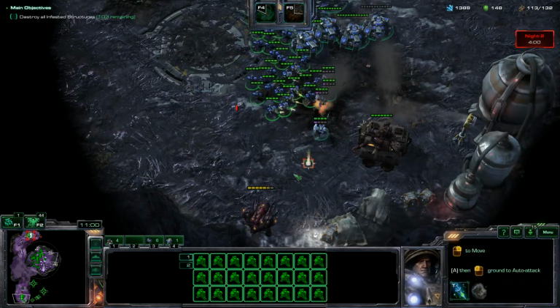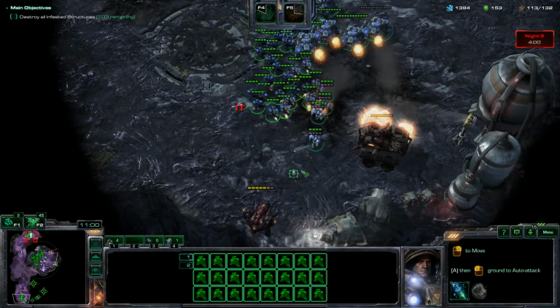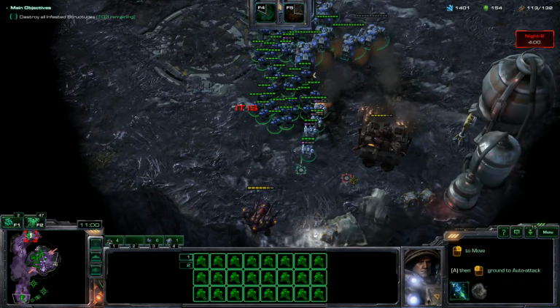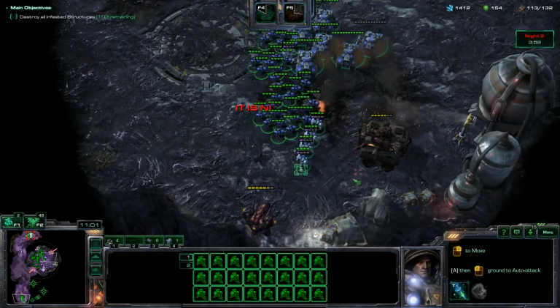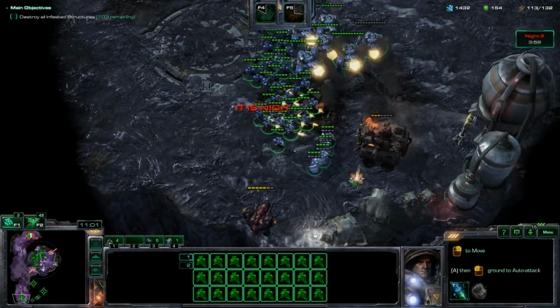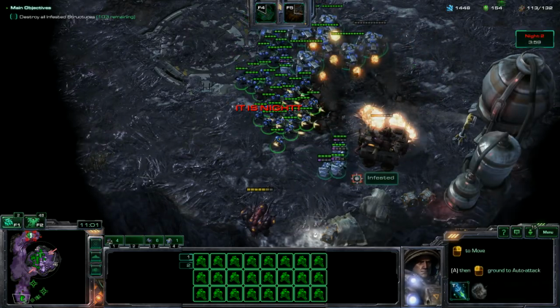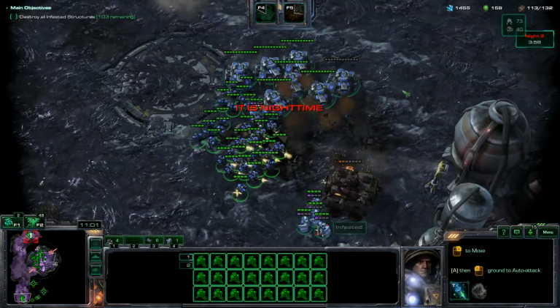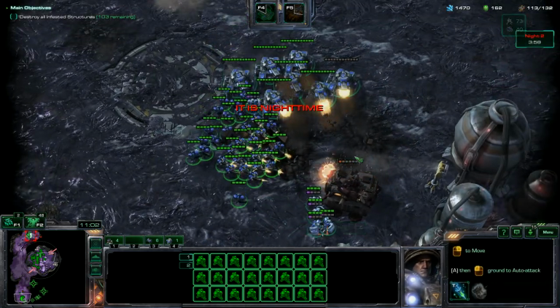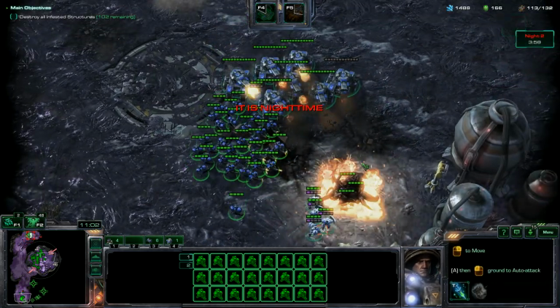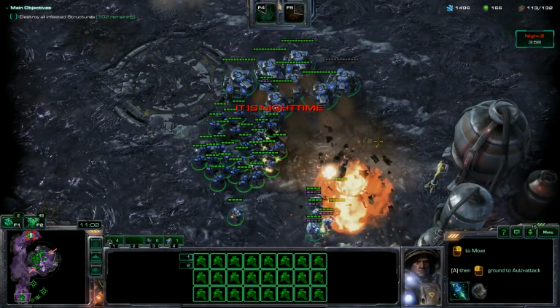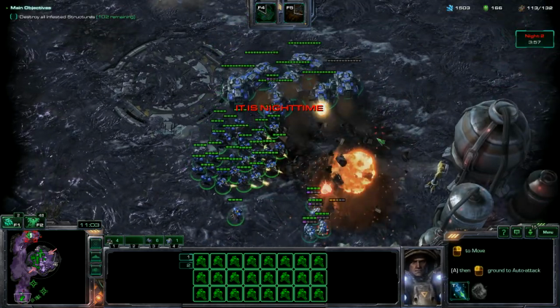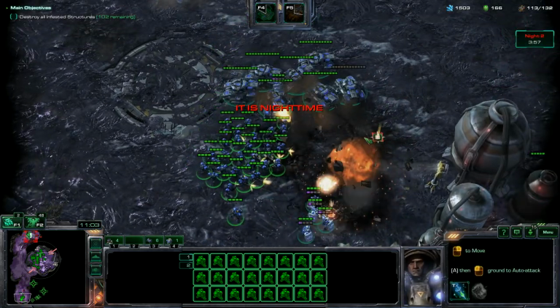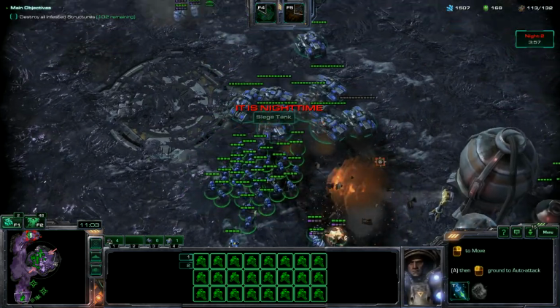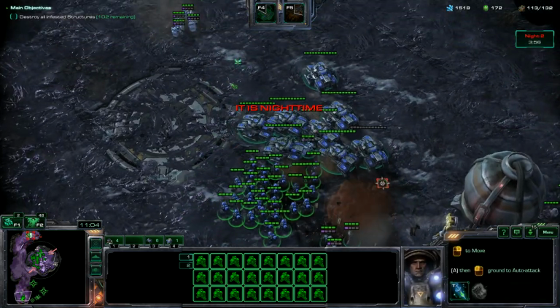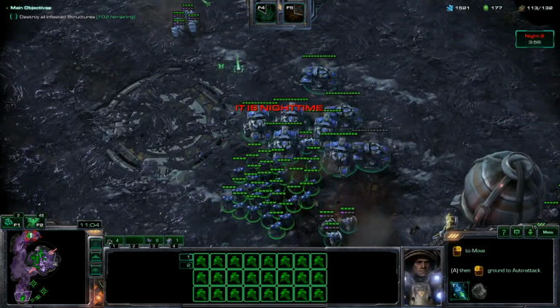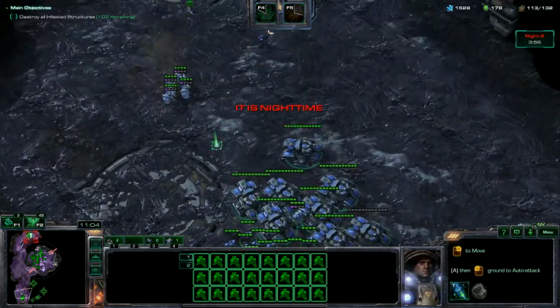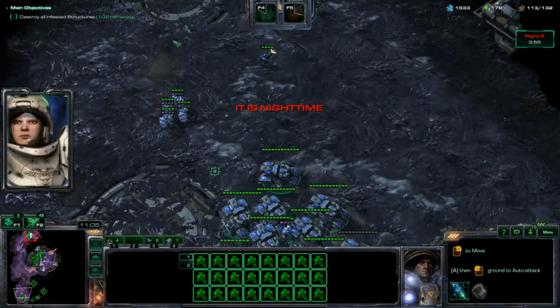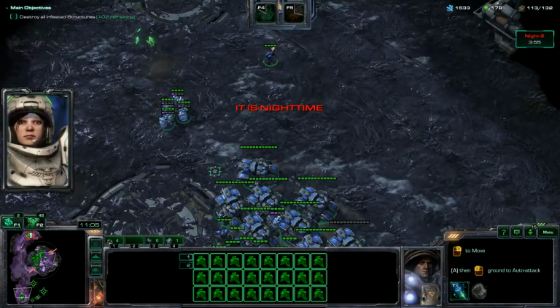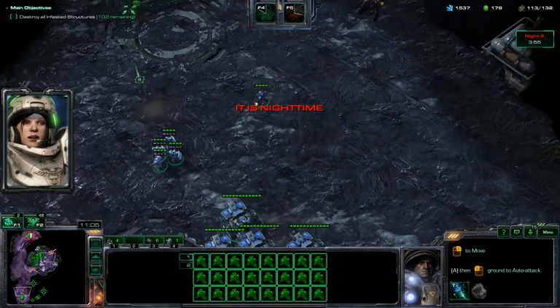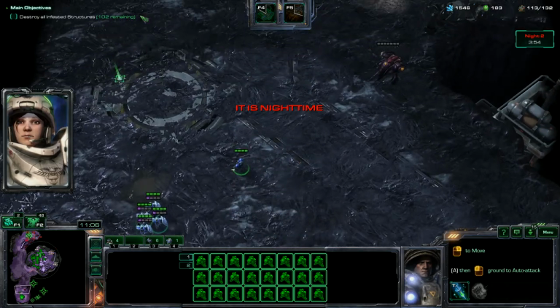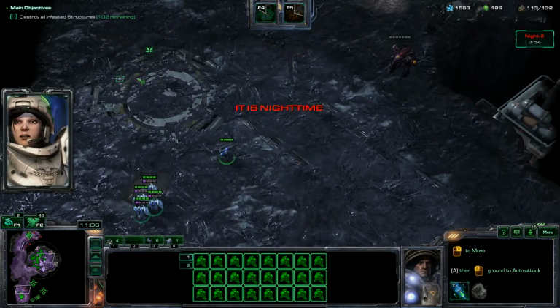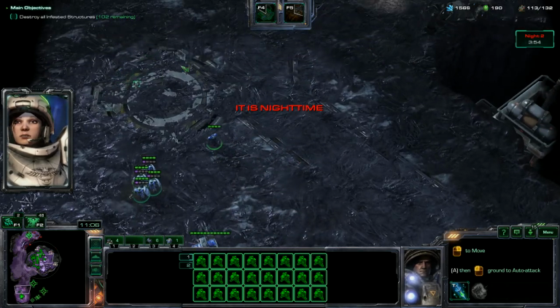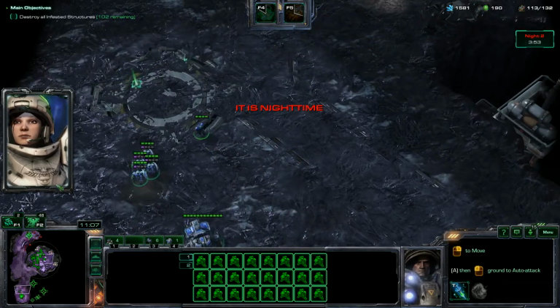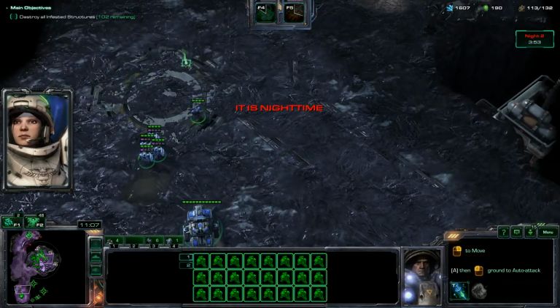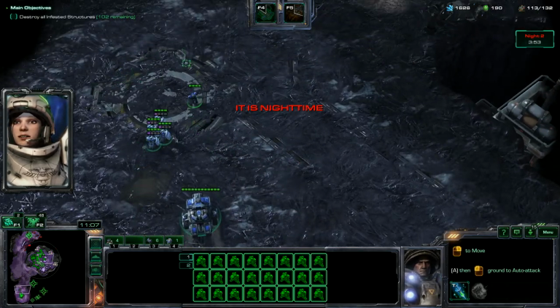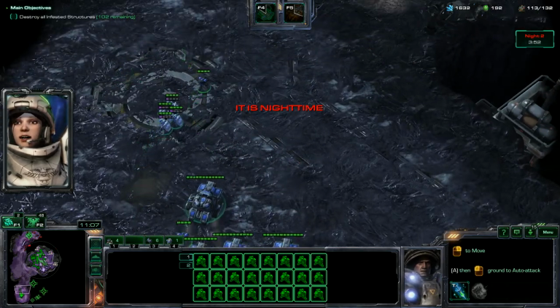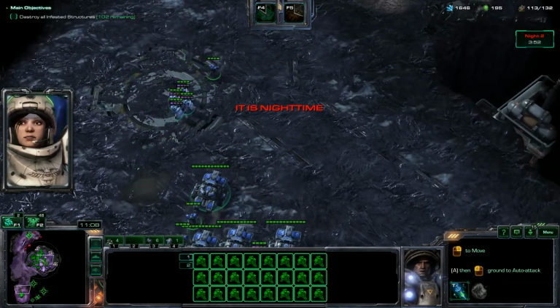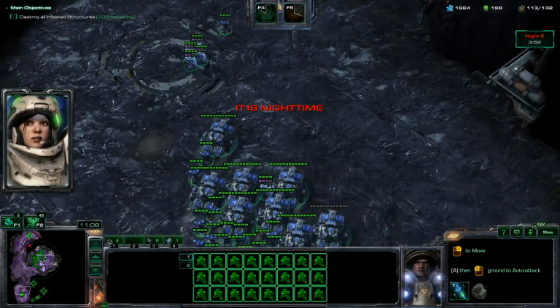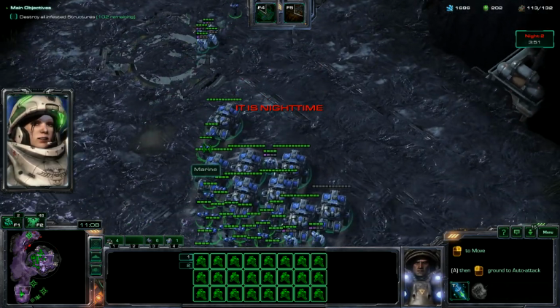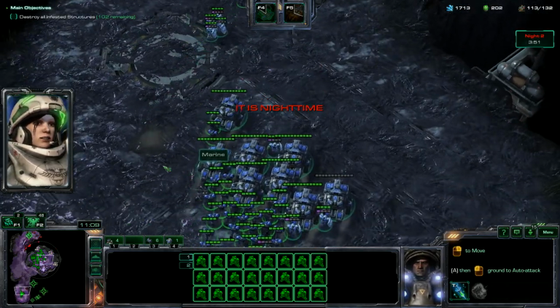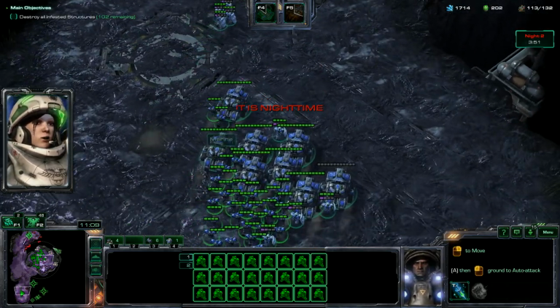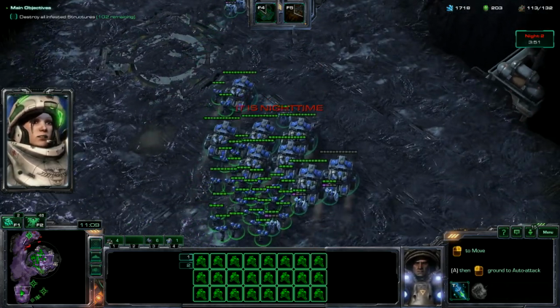I should probably get an engineering bay down — or two. I'll throw one right there, and another engineering bay right here. This is going to help us out a lot because of how much stuff we've cleared out. Okay, it's time for us to move now — we've got to go home.